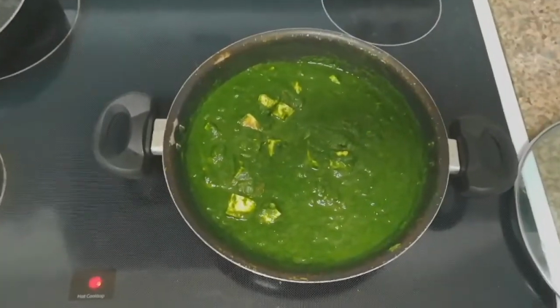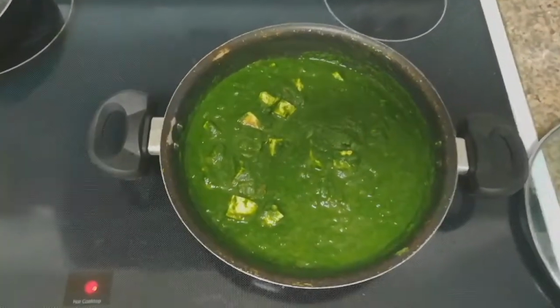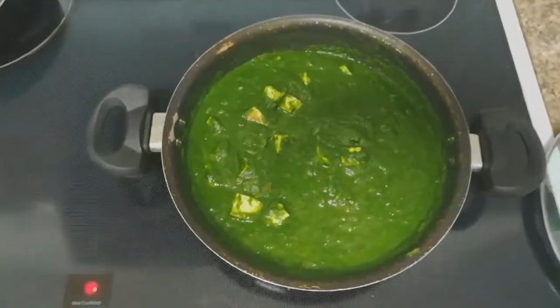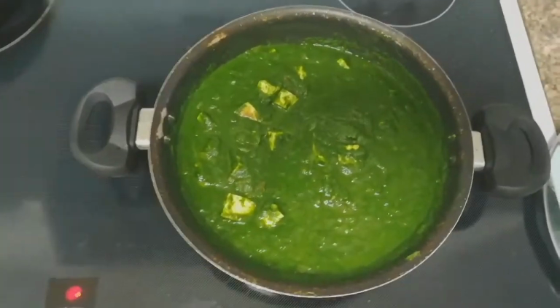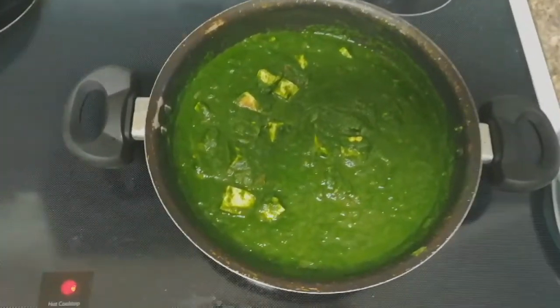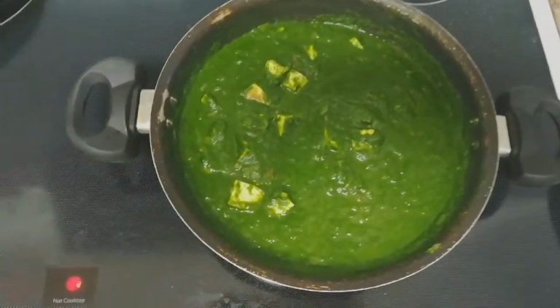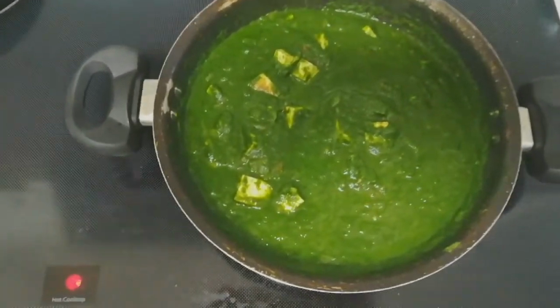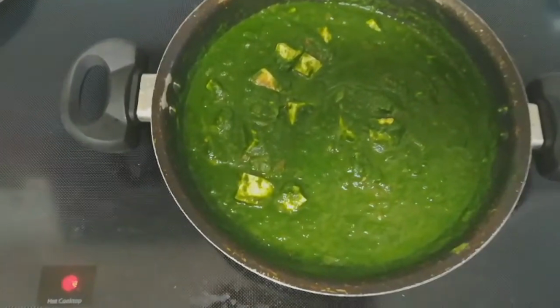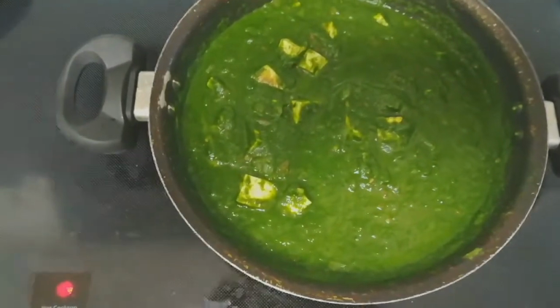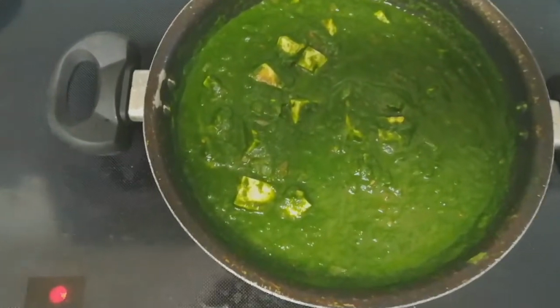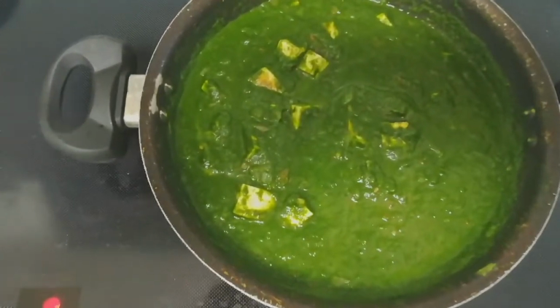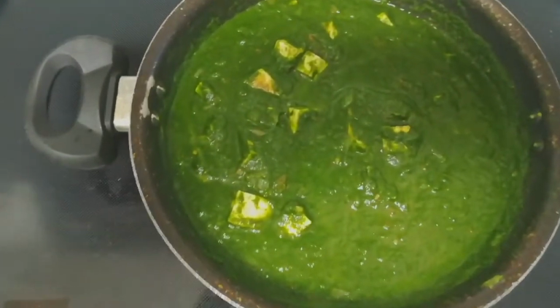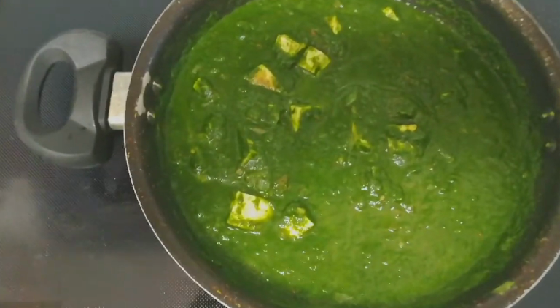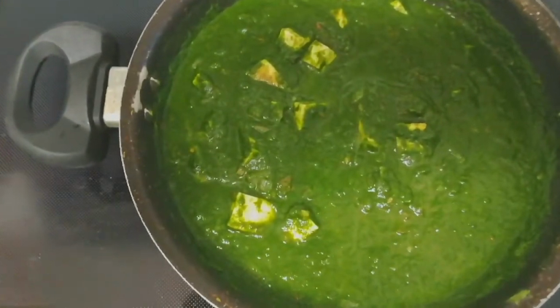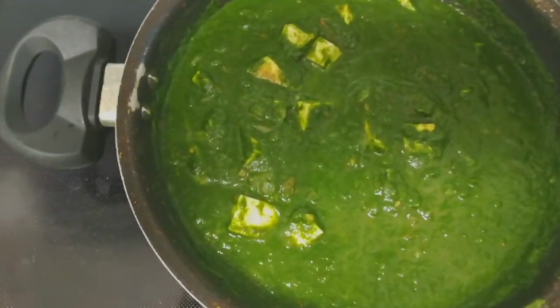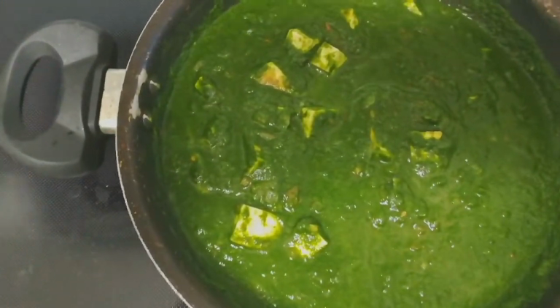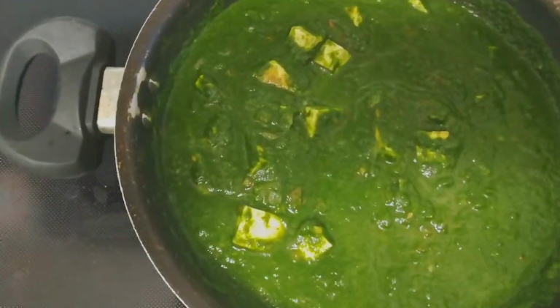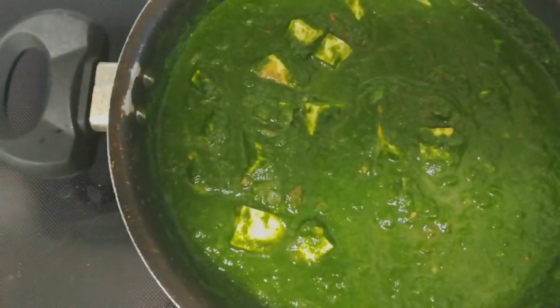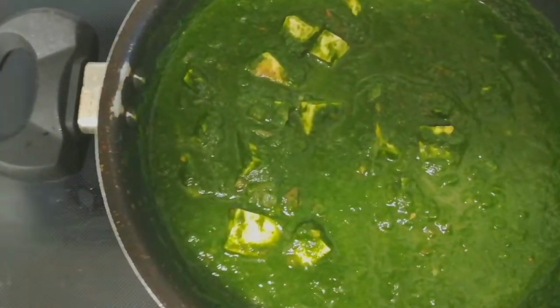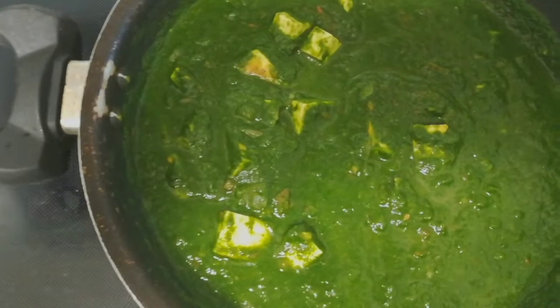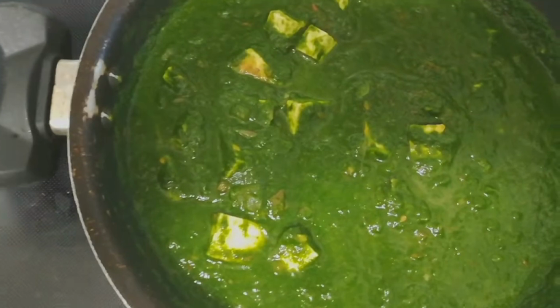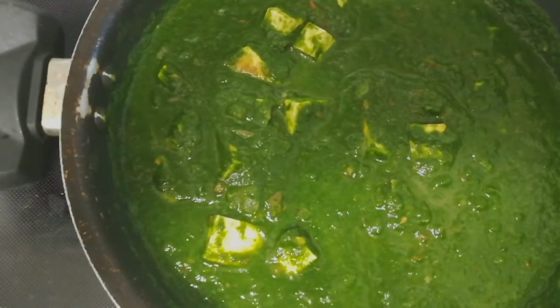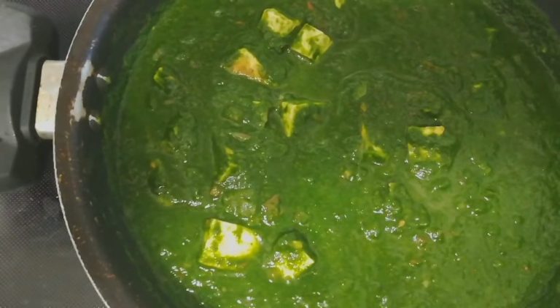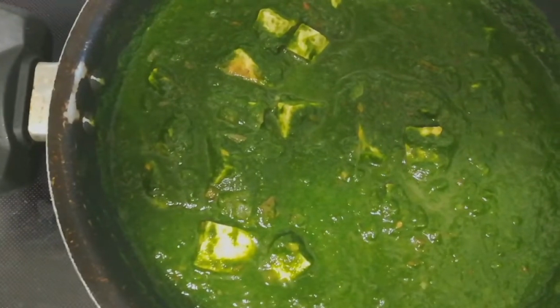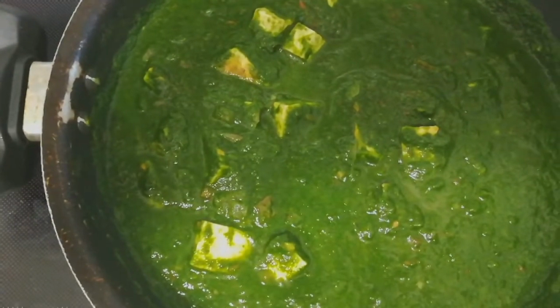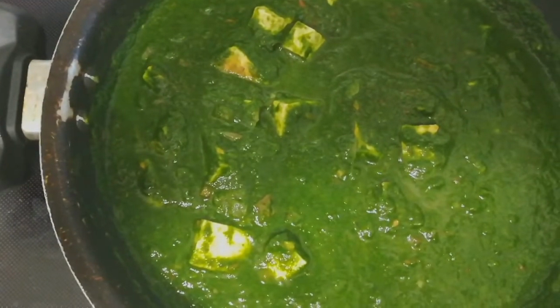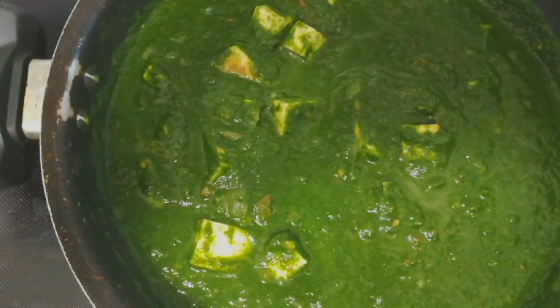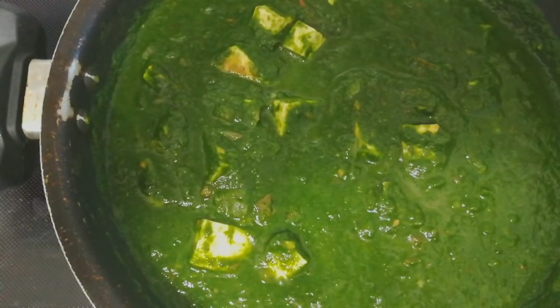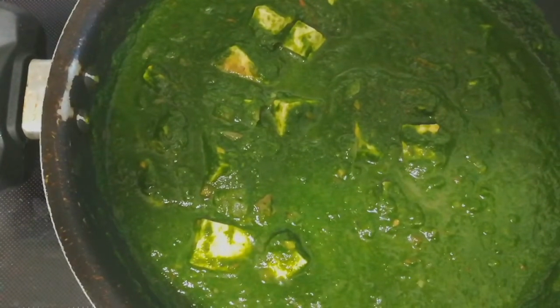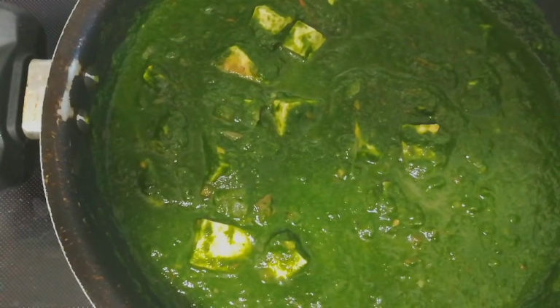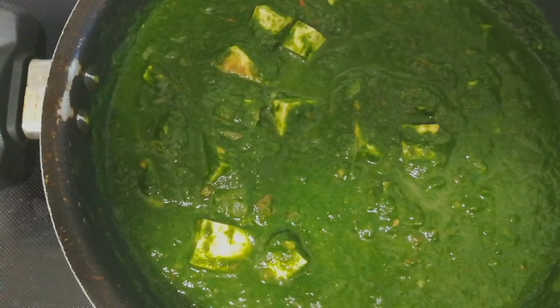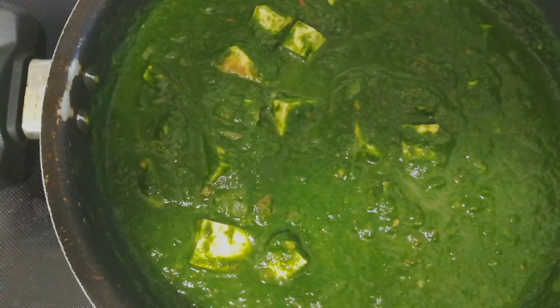We will put the paneer in the pan. The curry is ready.